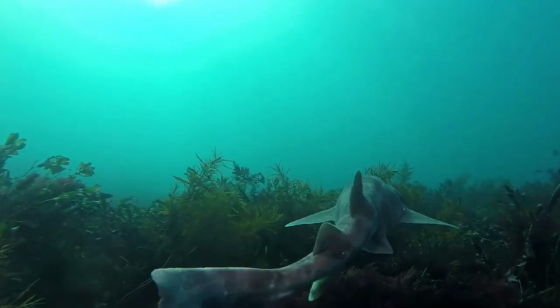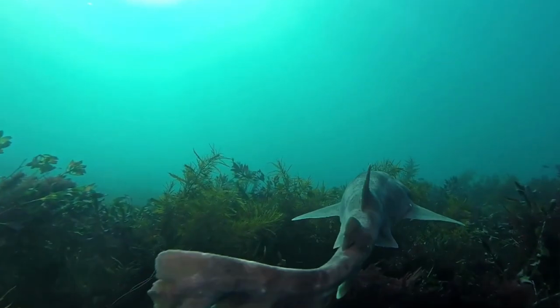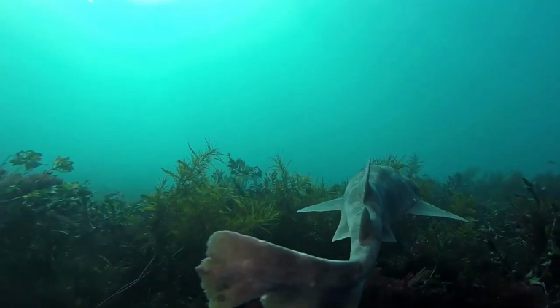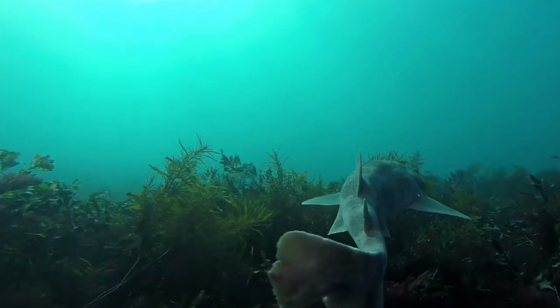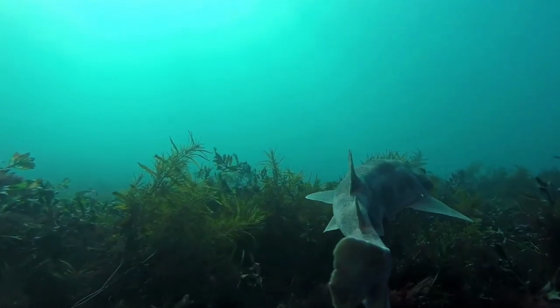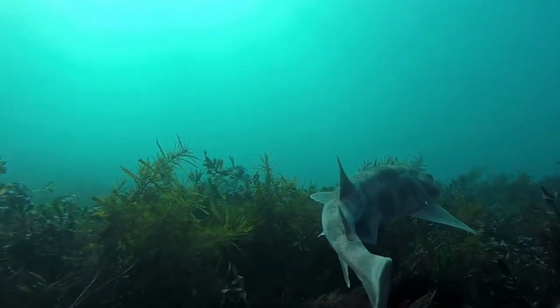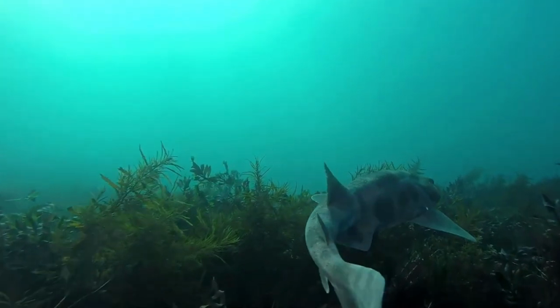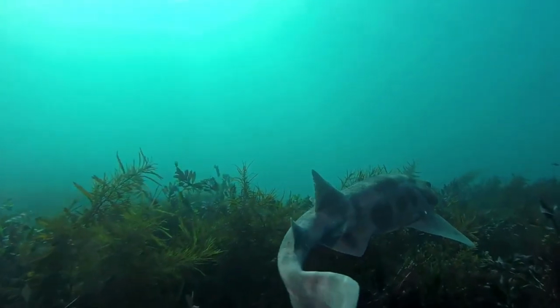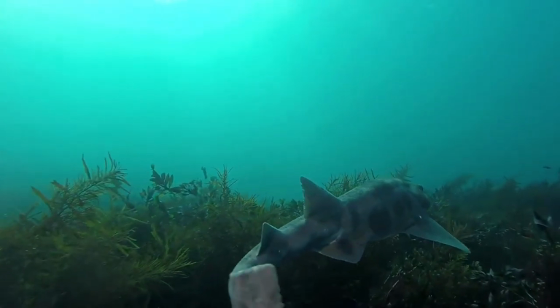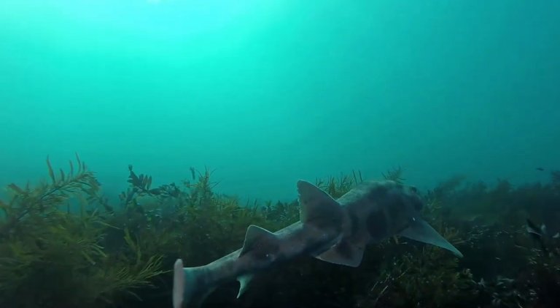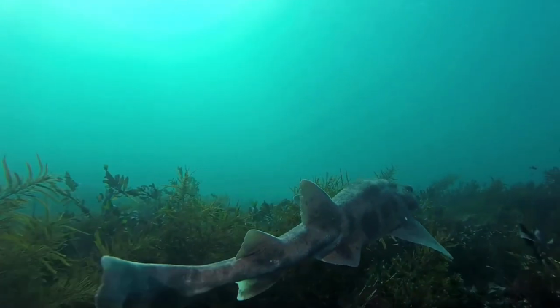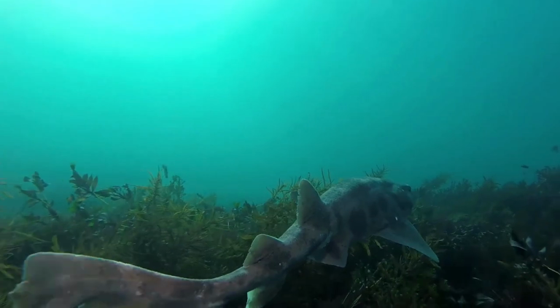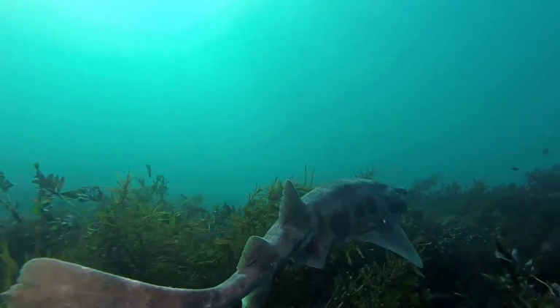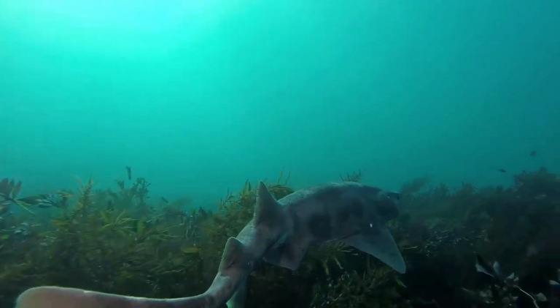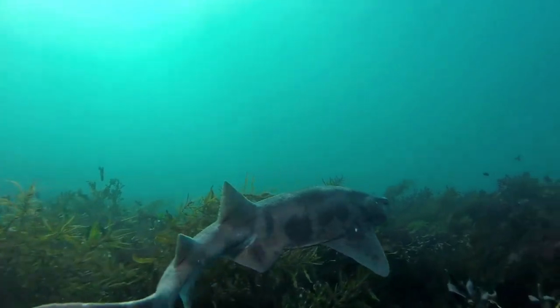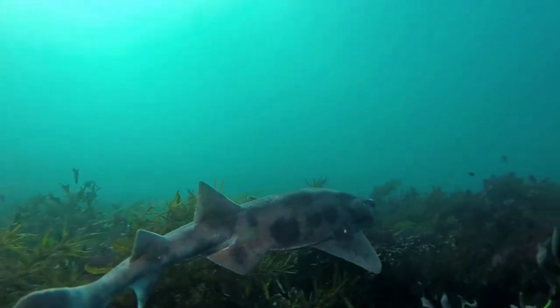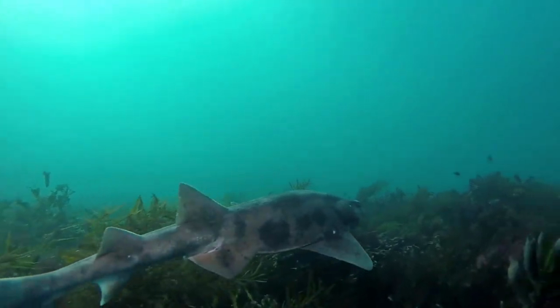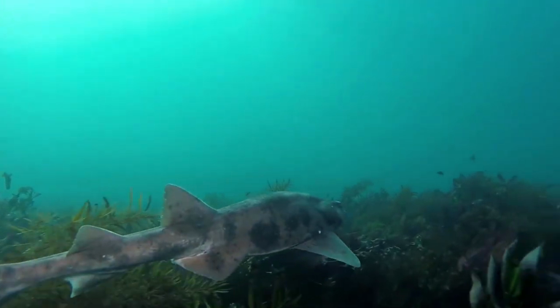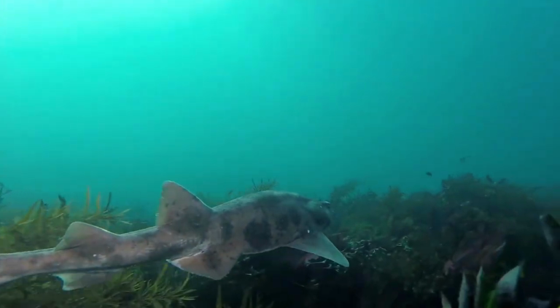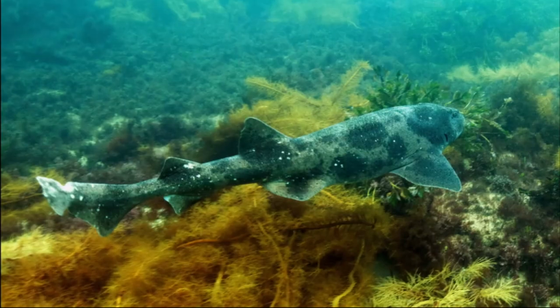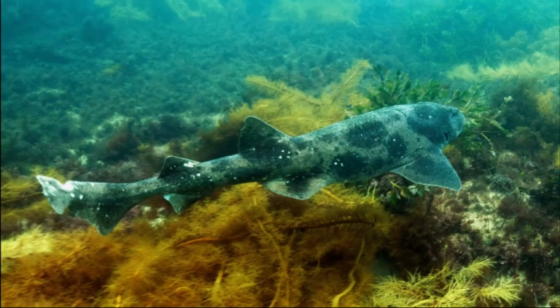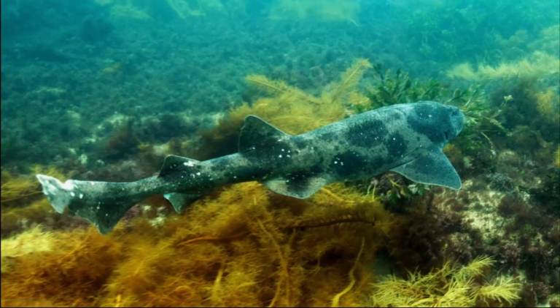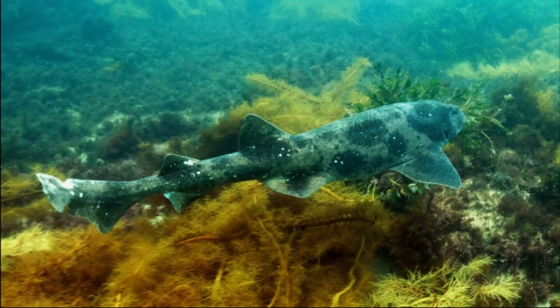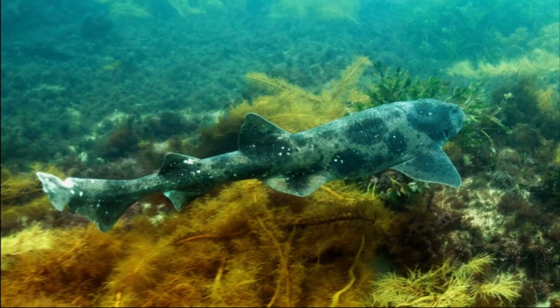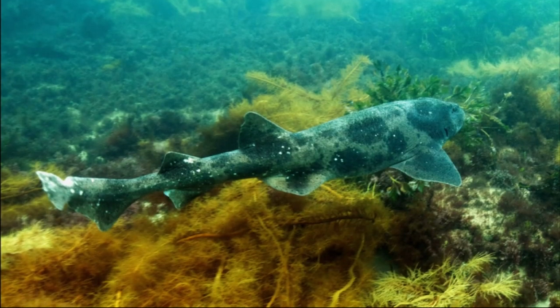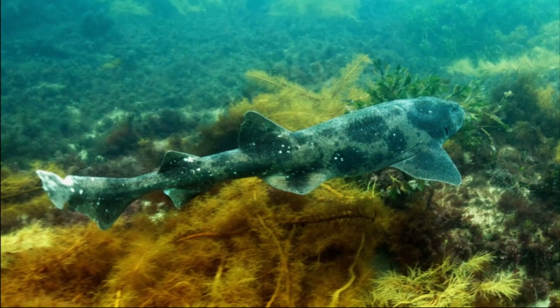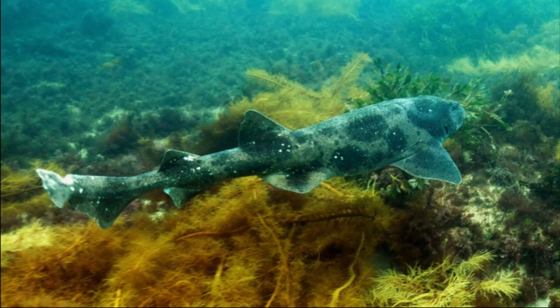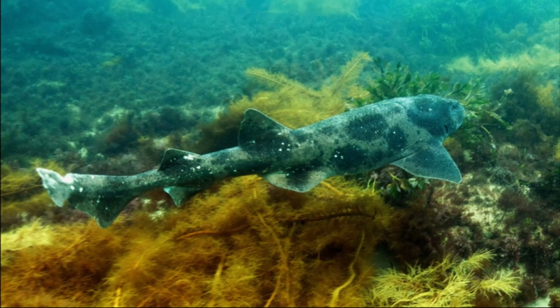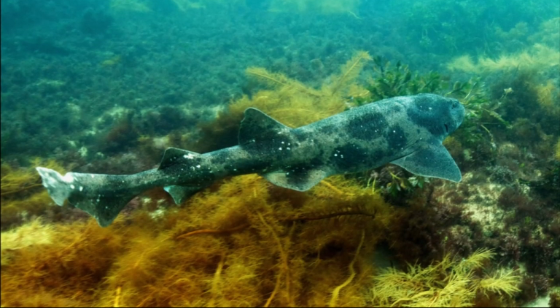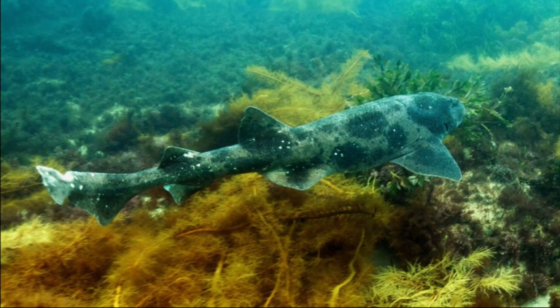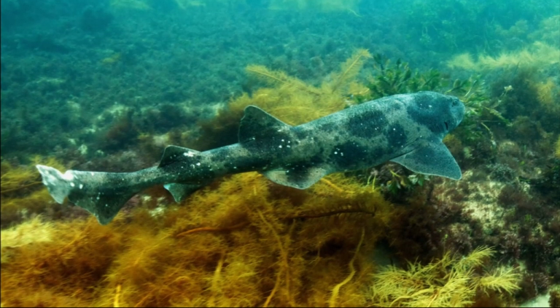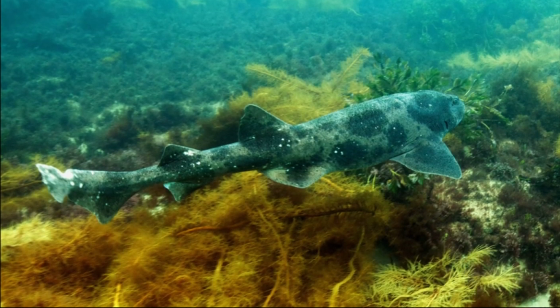Newly hatched young are around 6 inches long. Adults can grow up to 5 feet long.